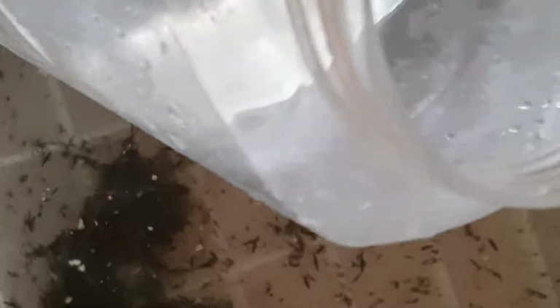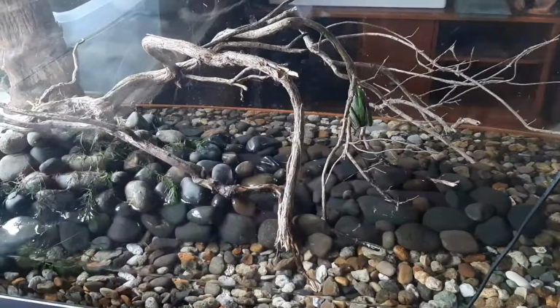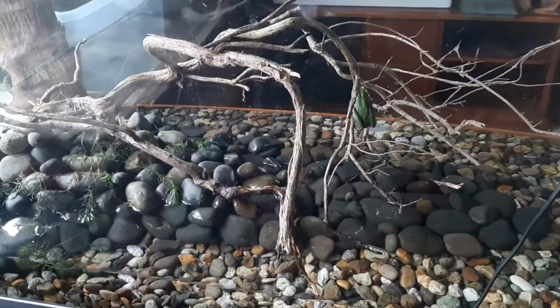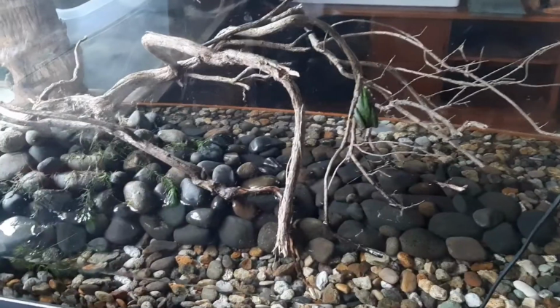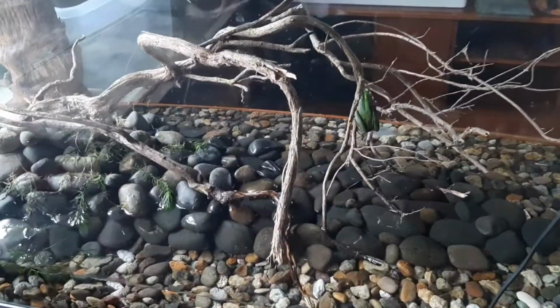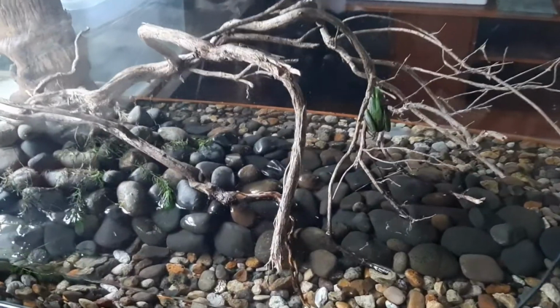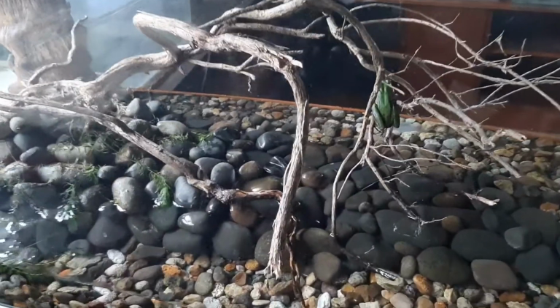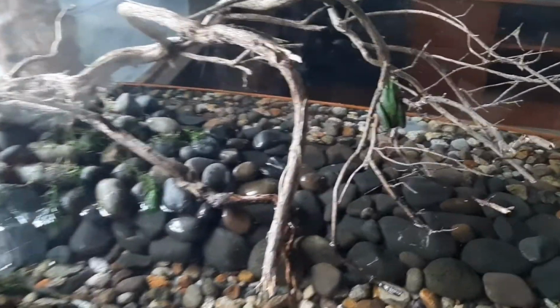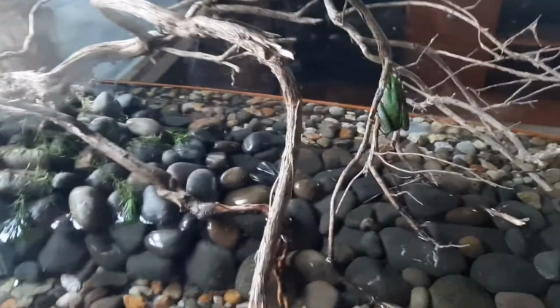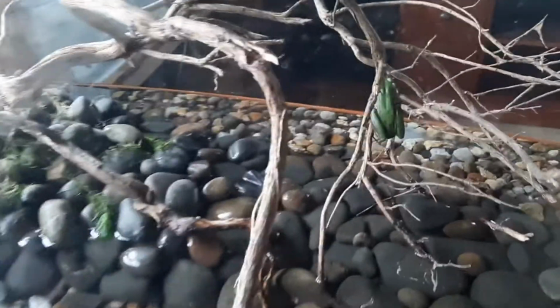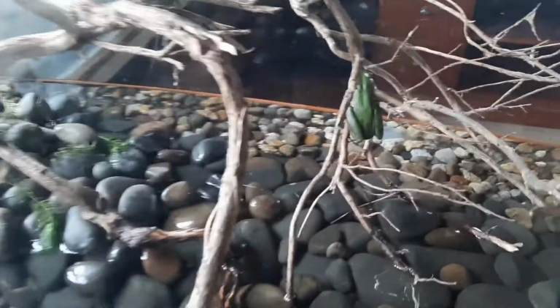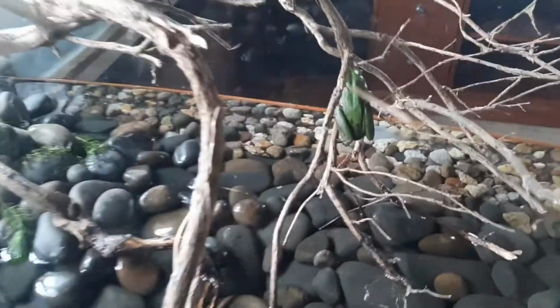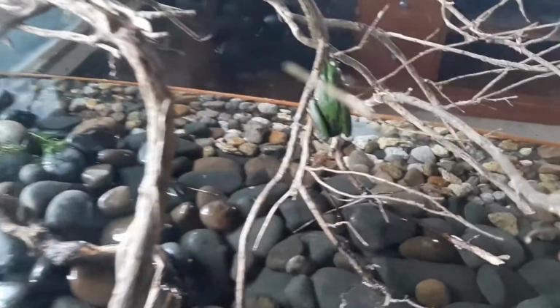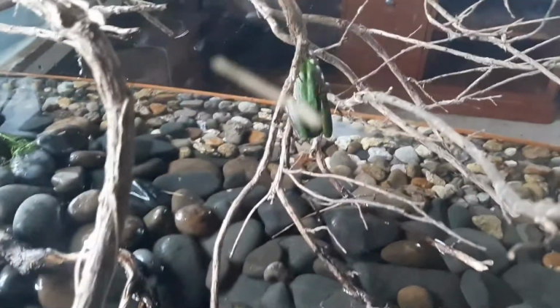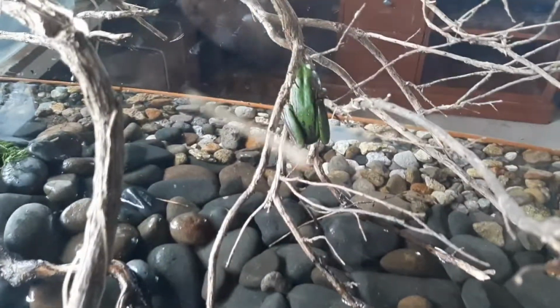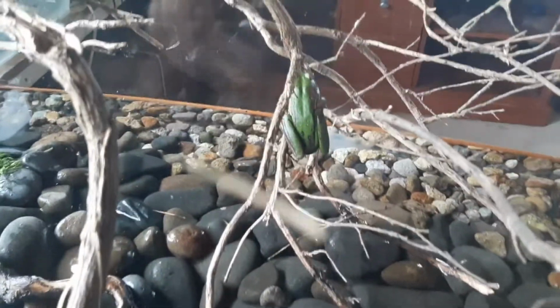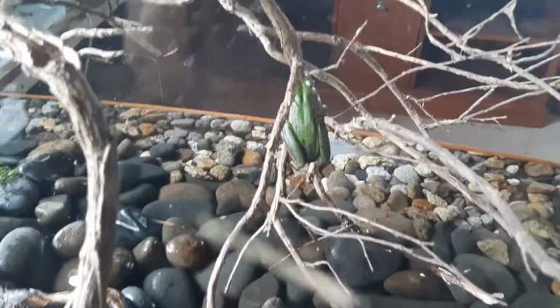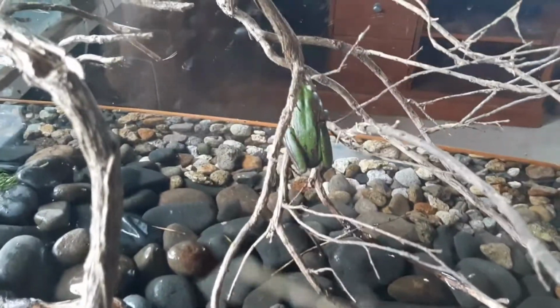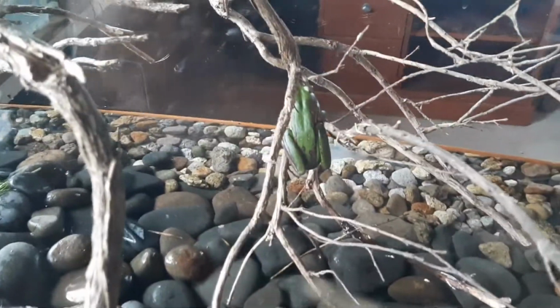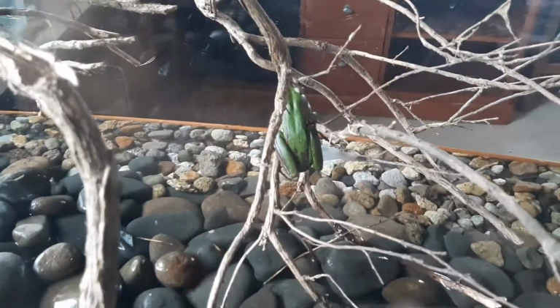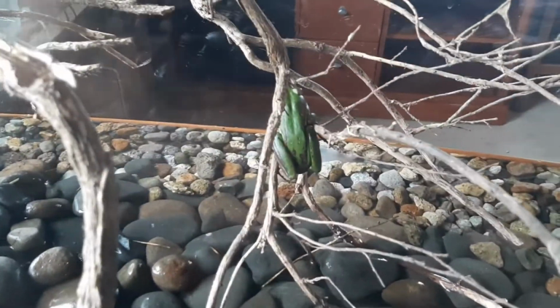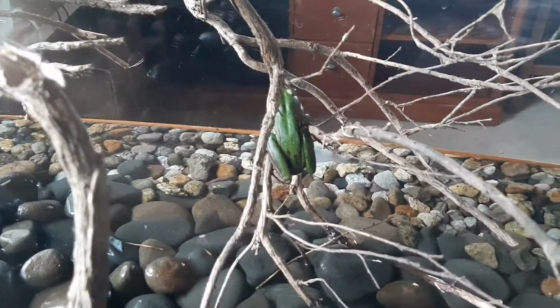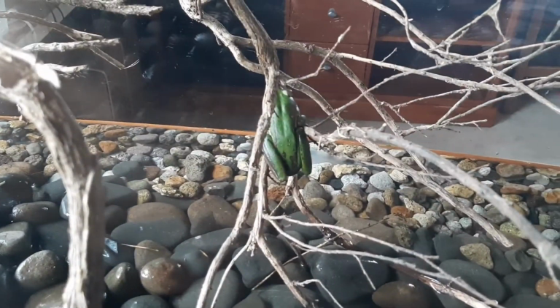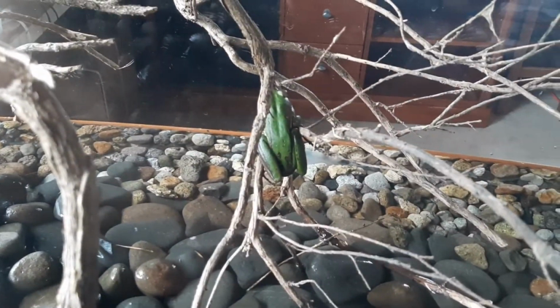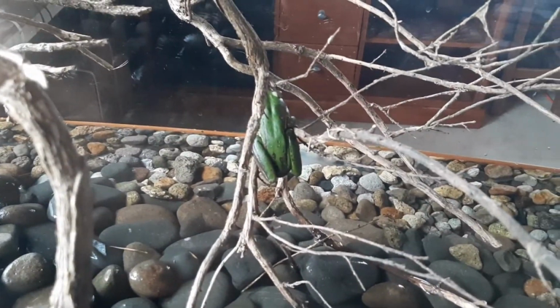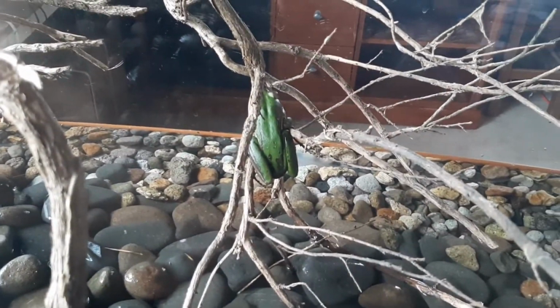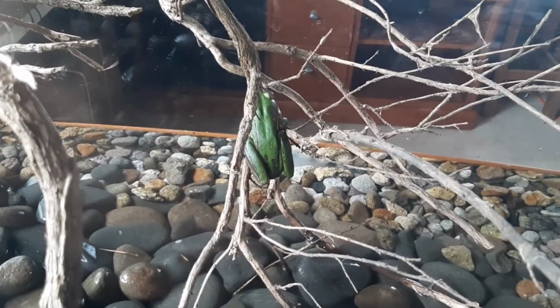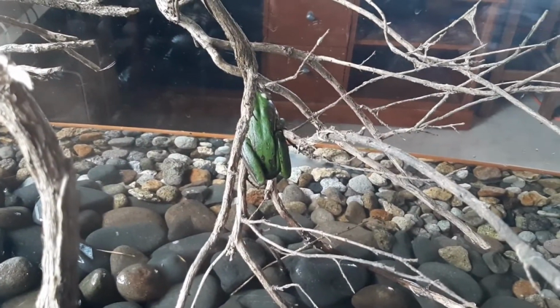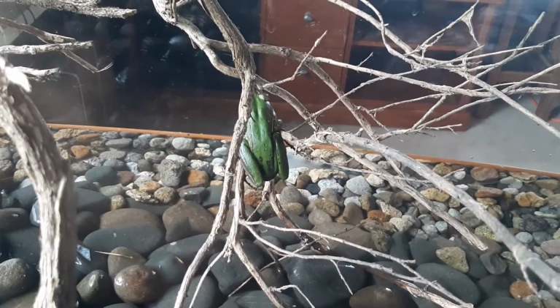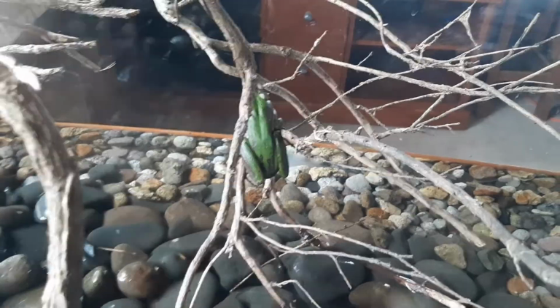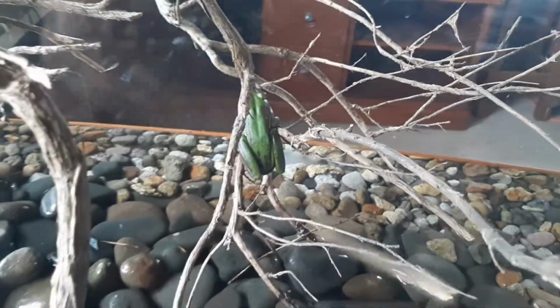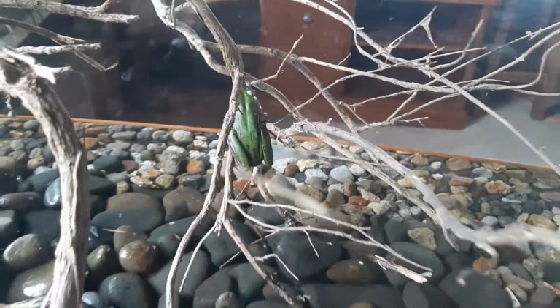Seems like that branch was such a good idea, as he is already climbing up it.